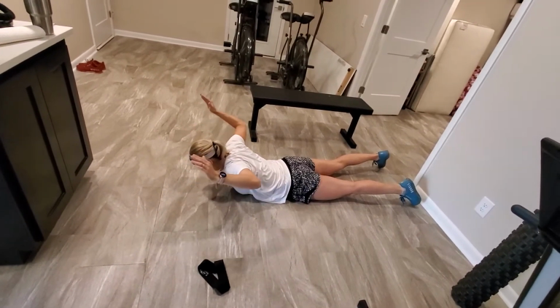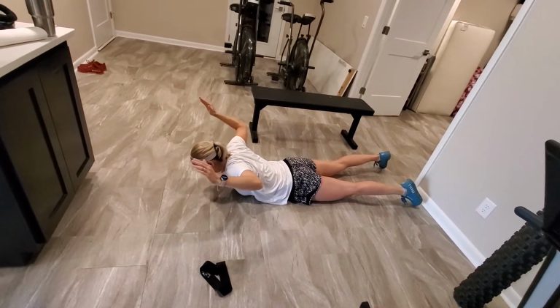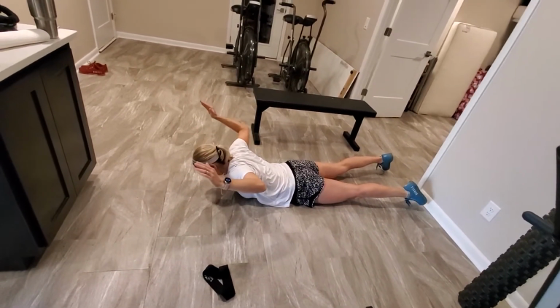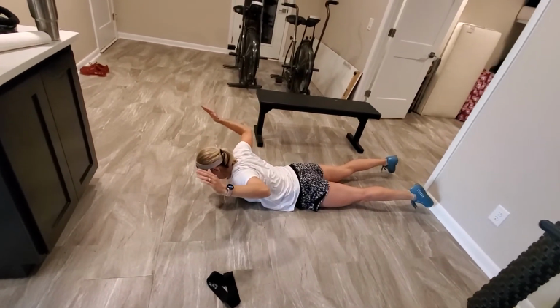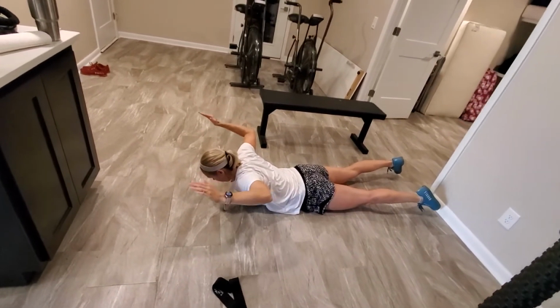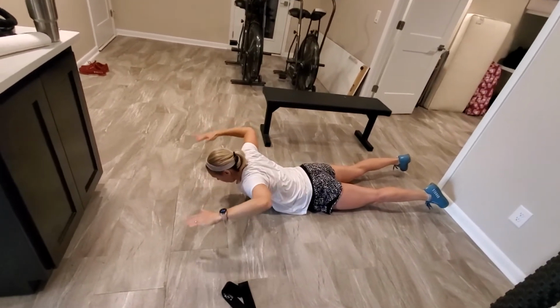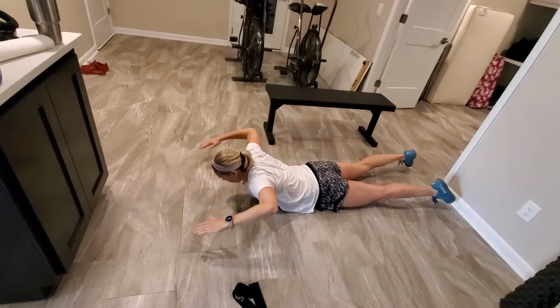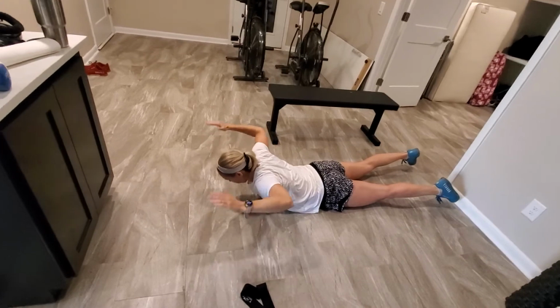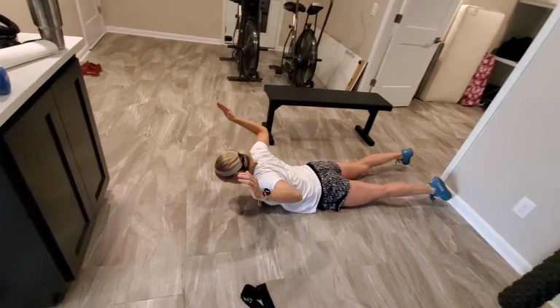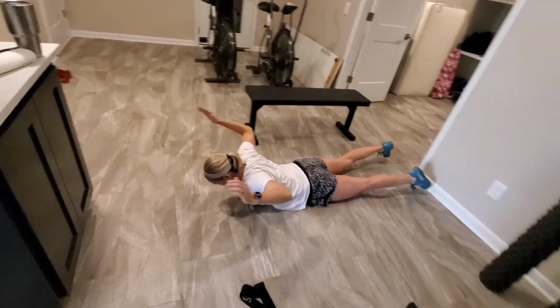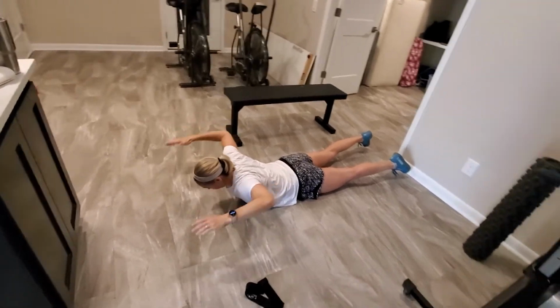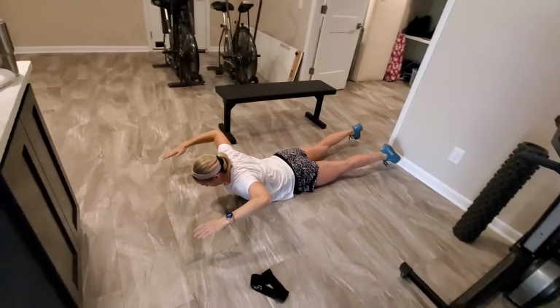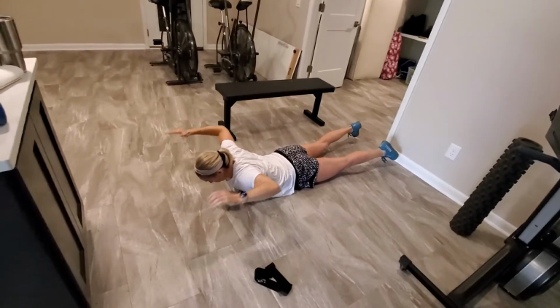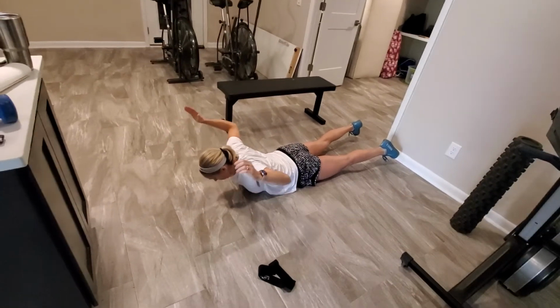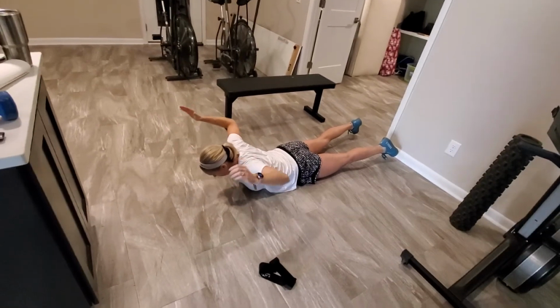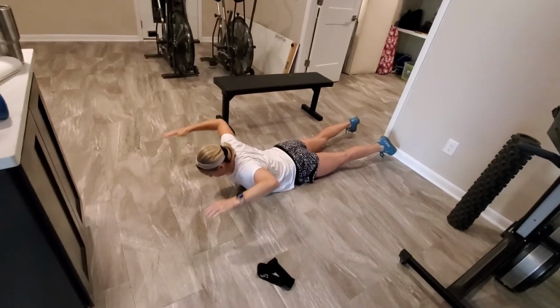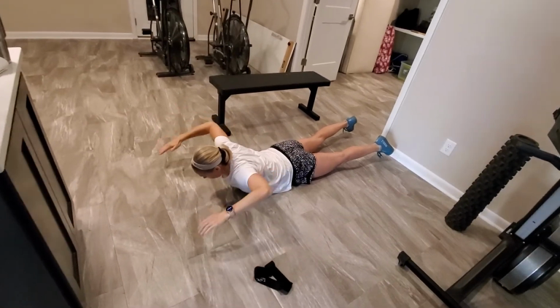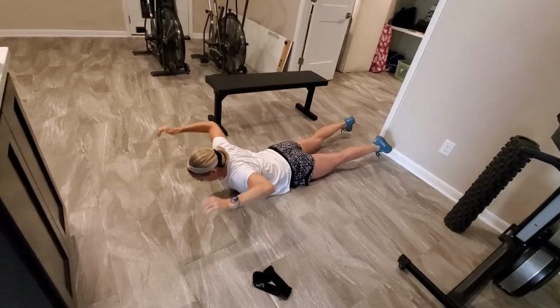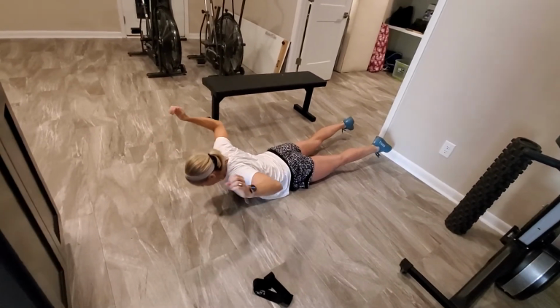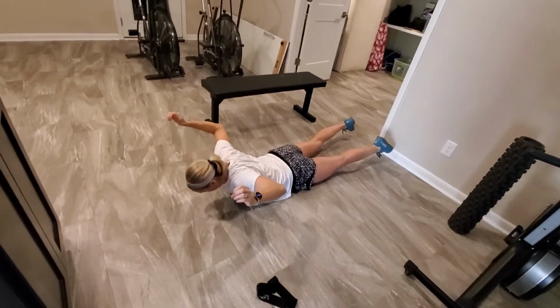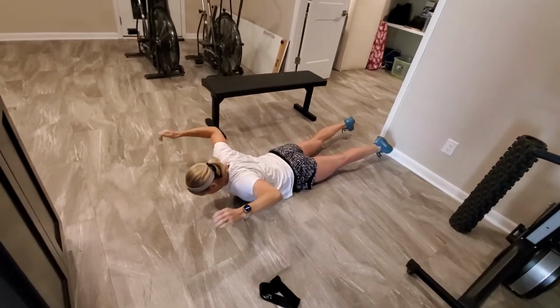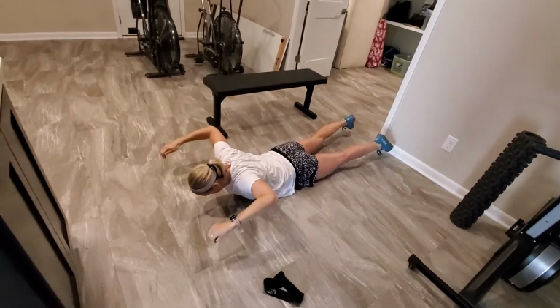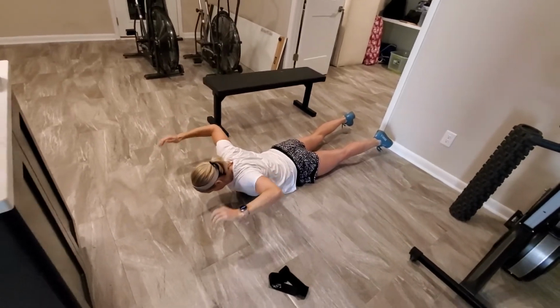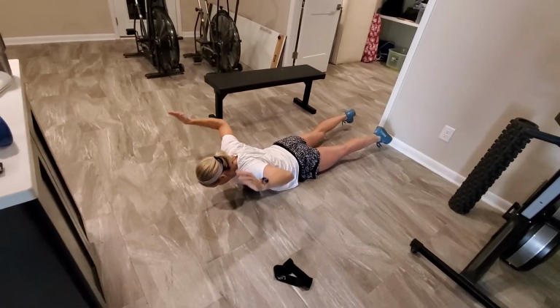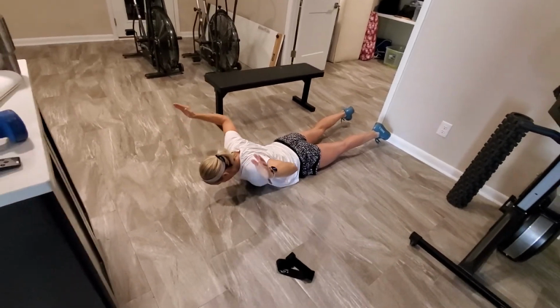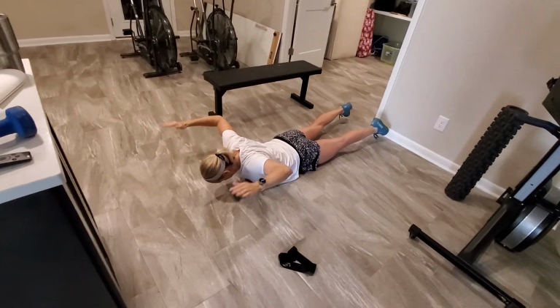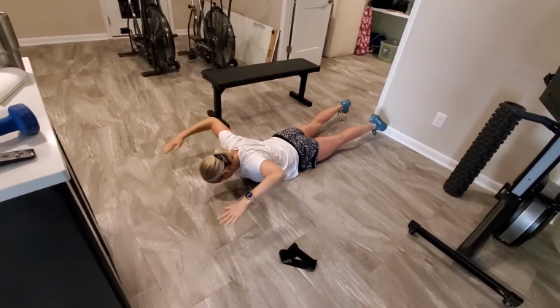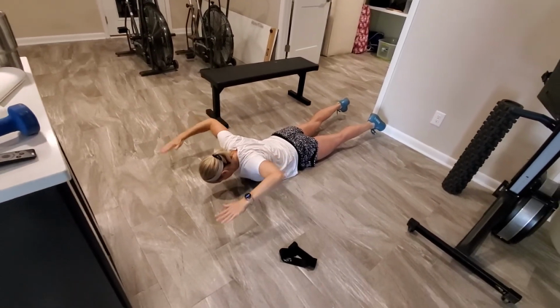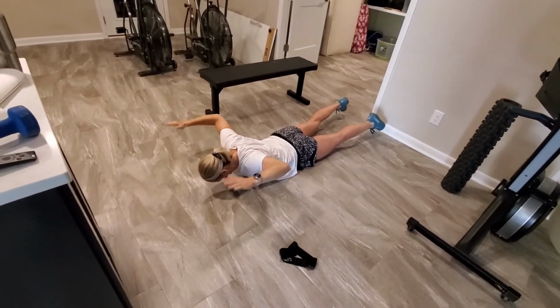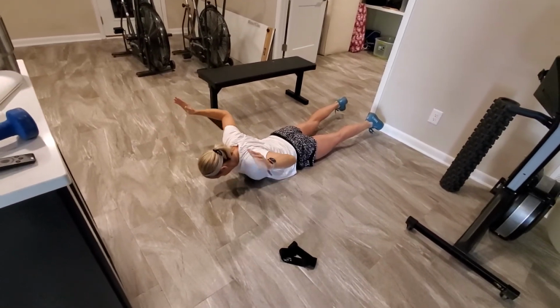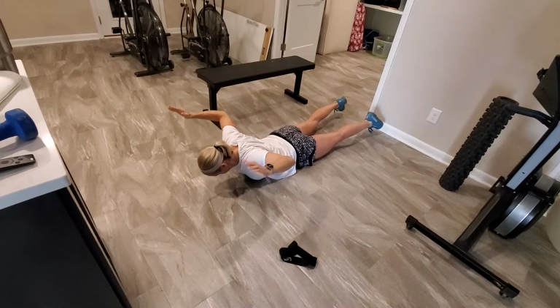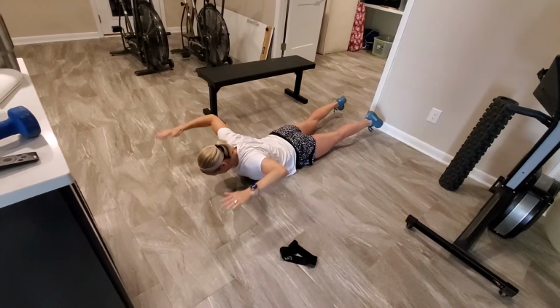Just 30 quick reps — I'll give you a few here to show you — squeezing those shoulder blades down in the socket and back towards that lower middle back.